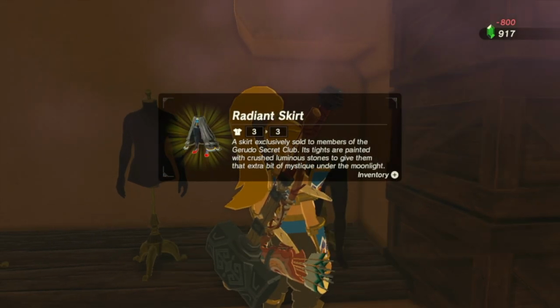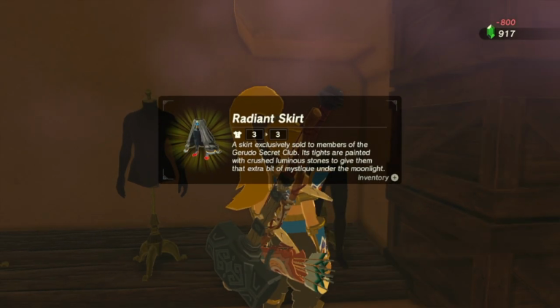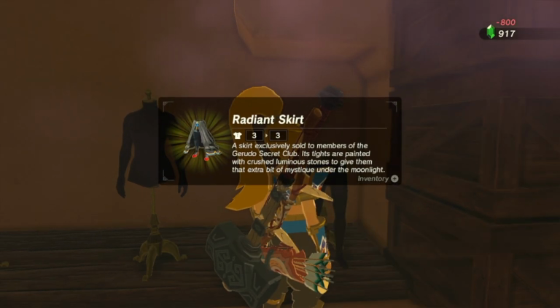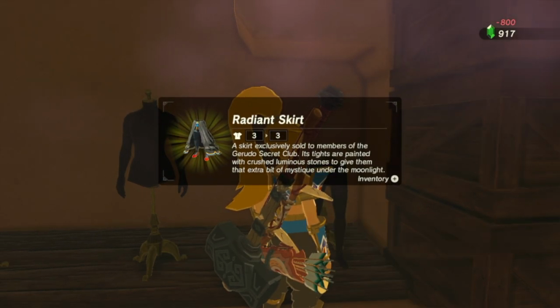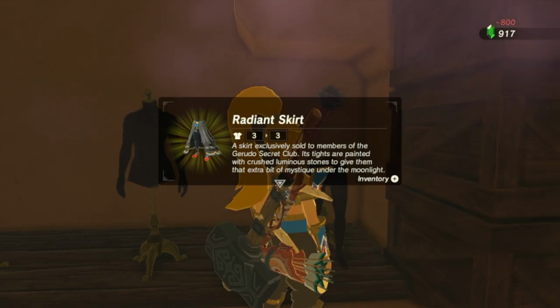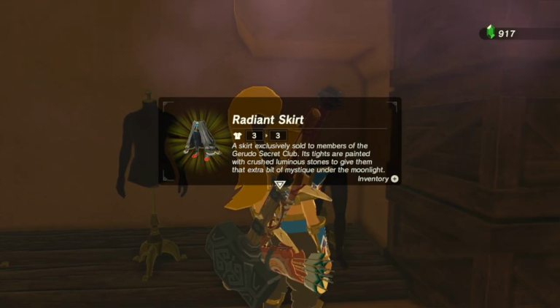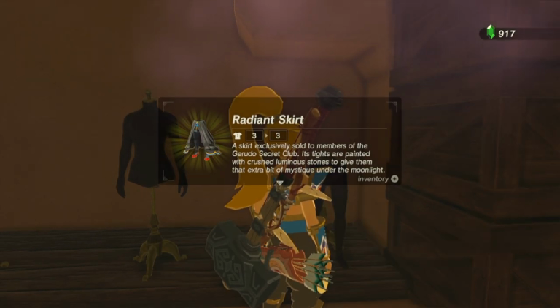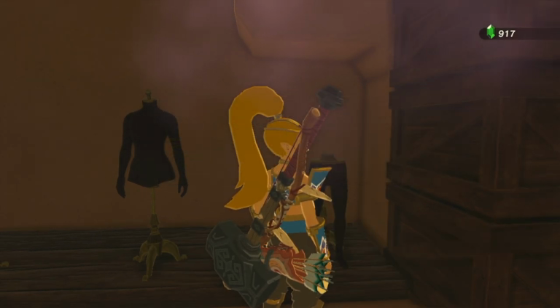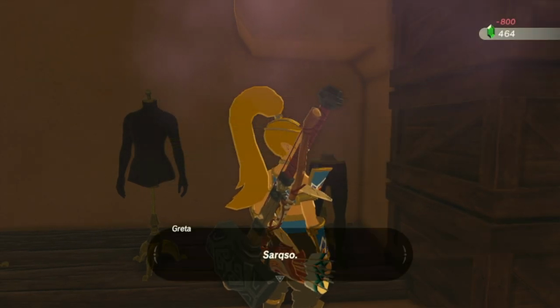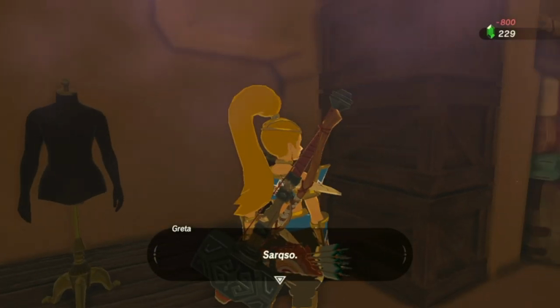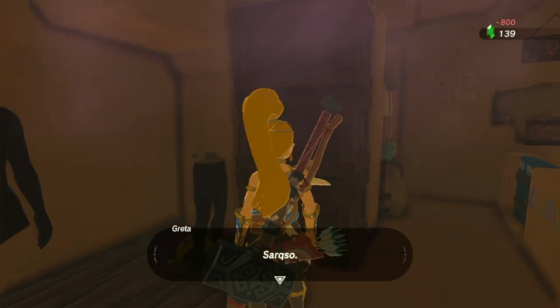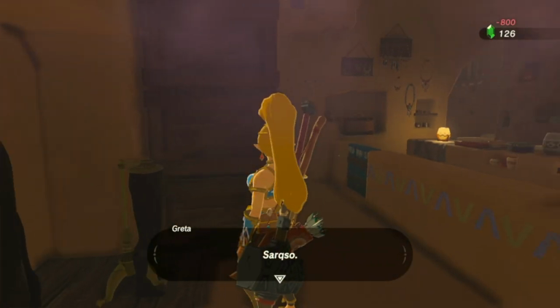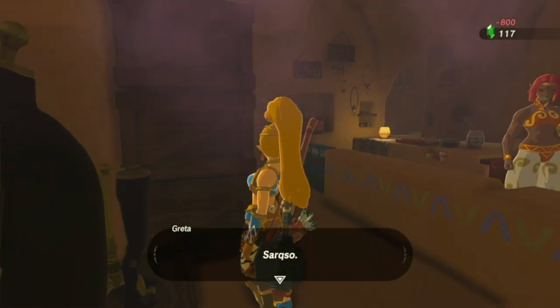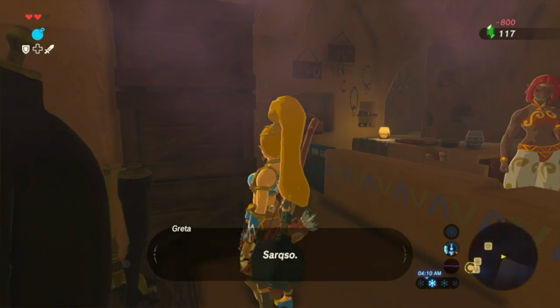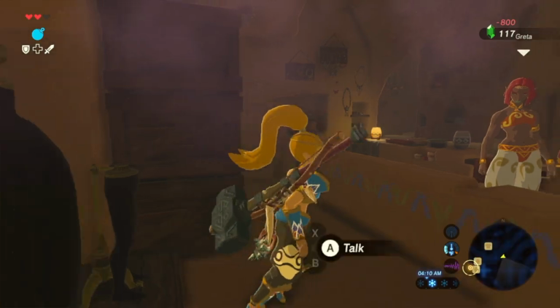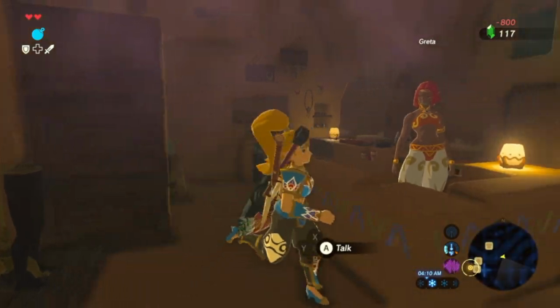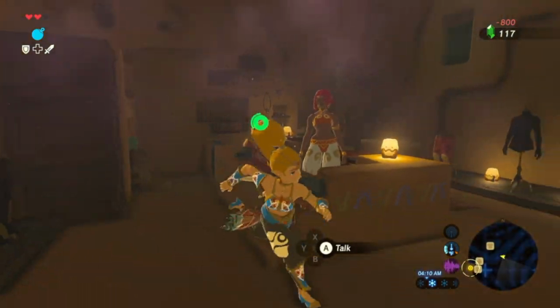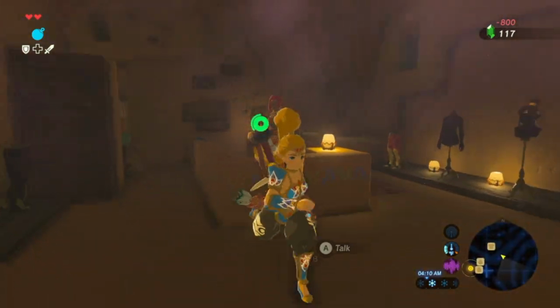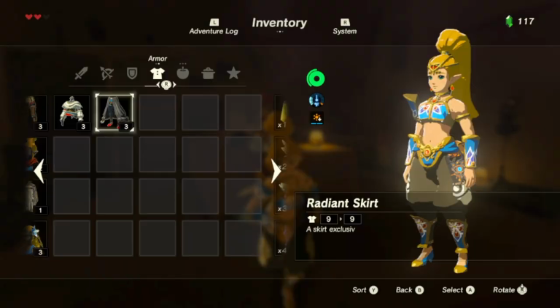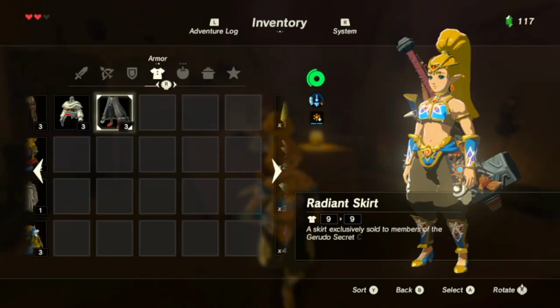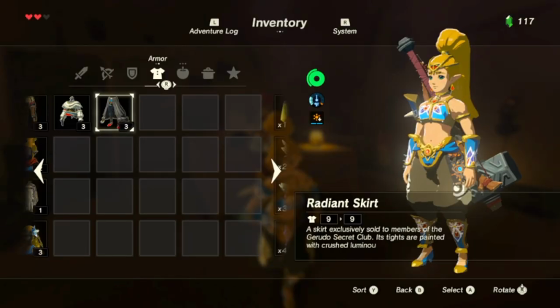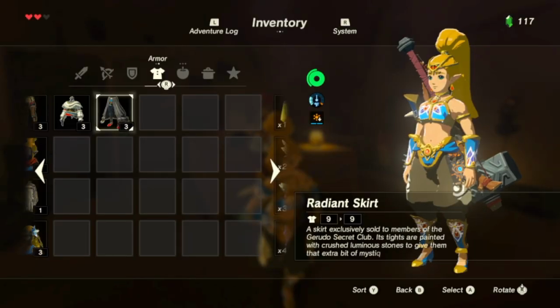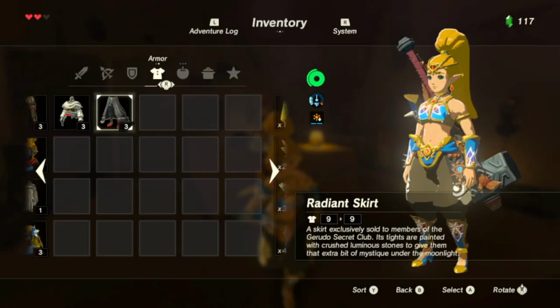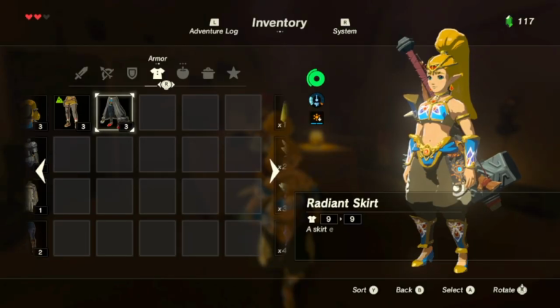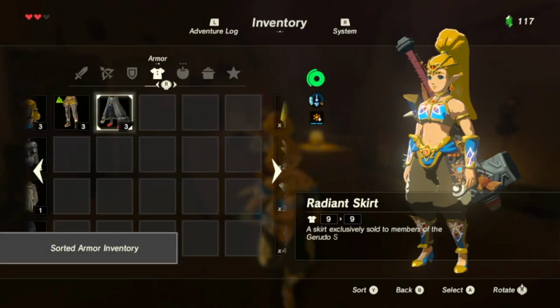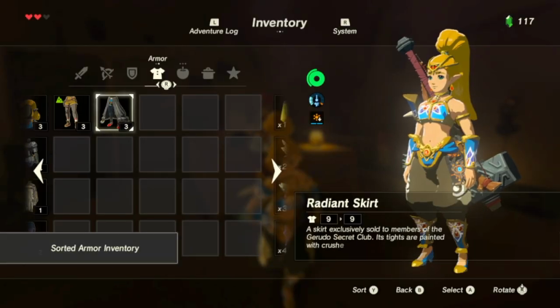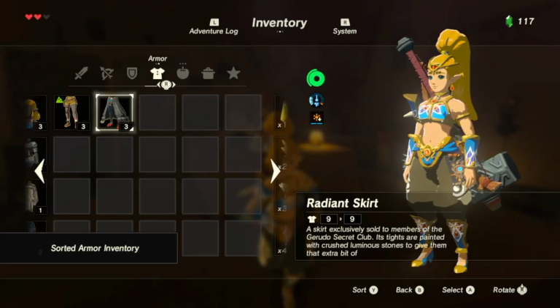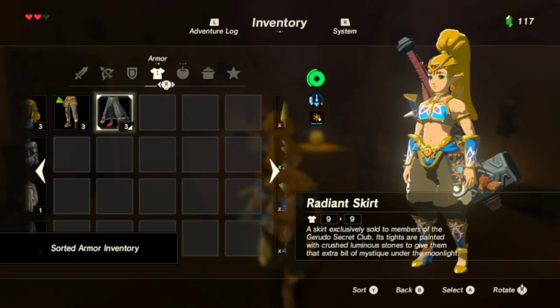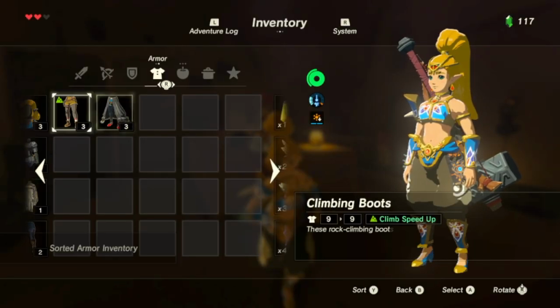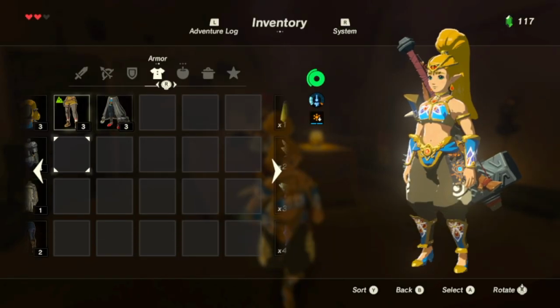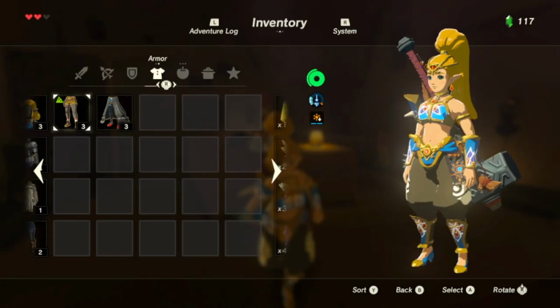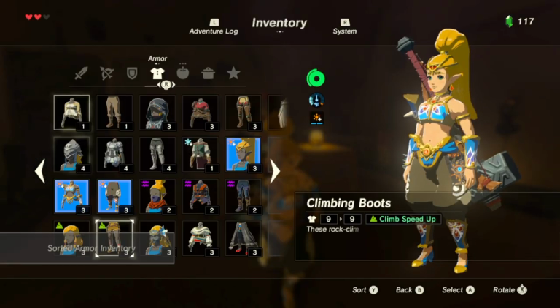To my wife — next time she's like, 'I don't have anything to wear,' I'm going to say, 'Wear a radiant blouse.' Yeah, put on your radiant blouse, honey.